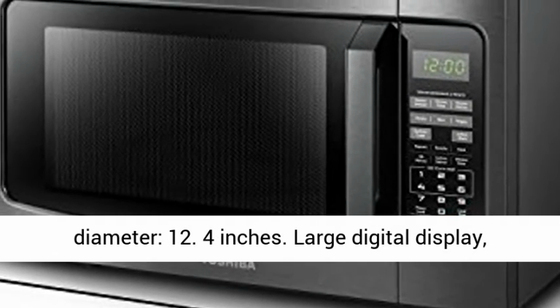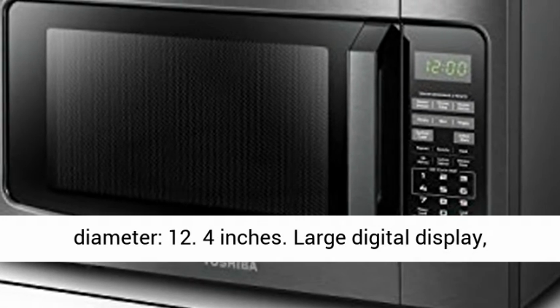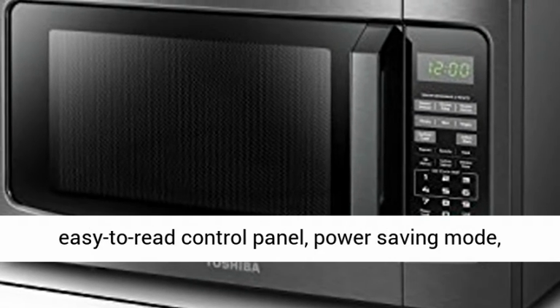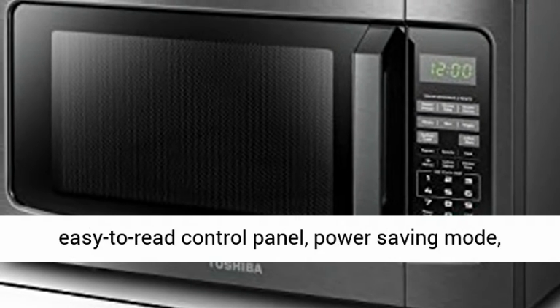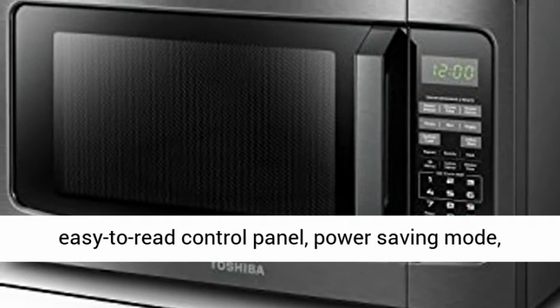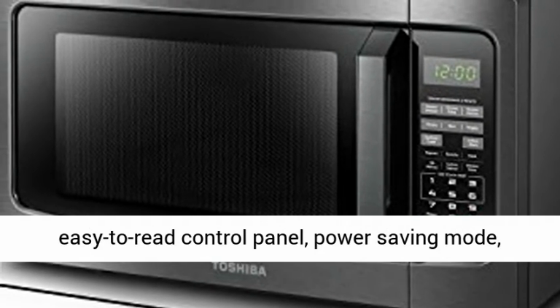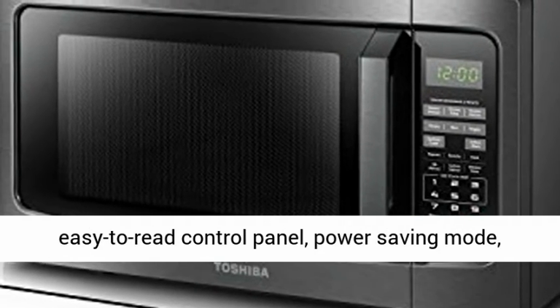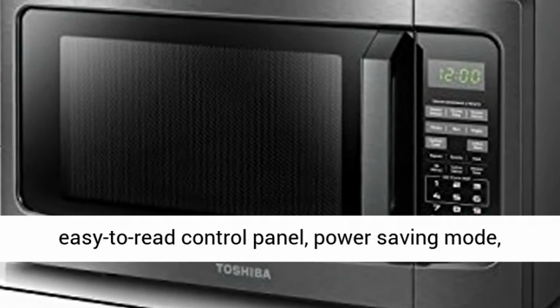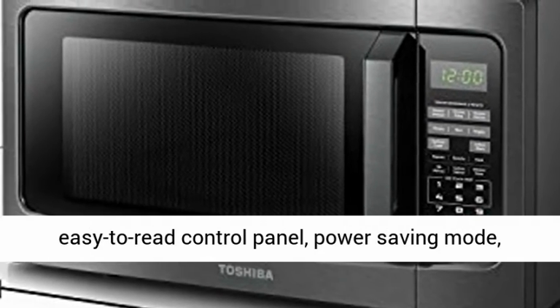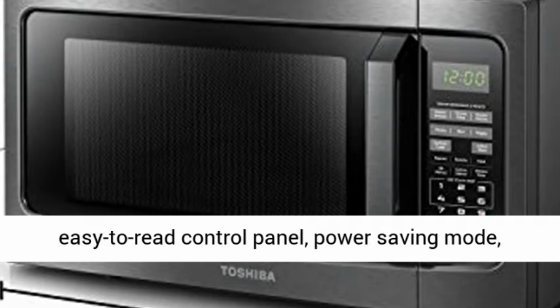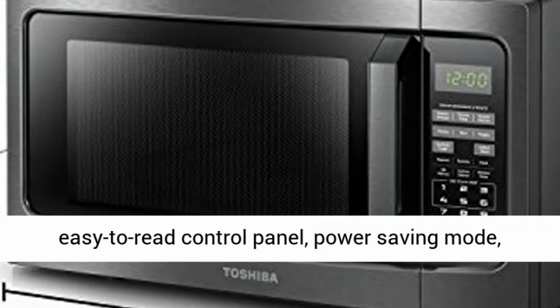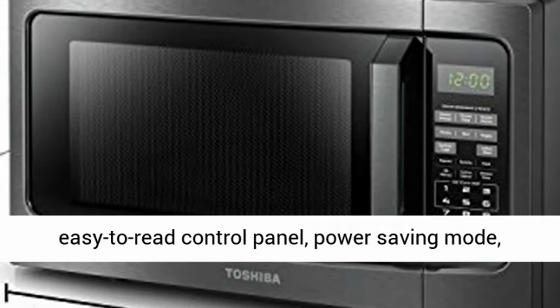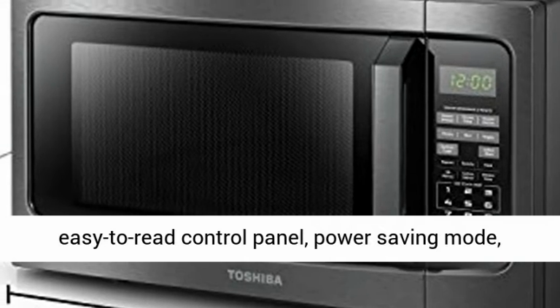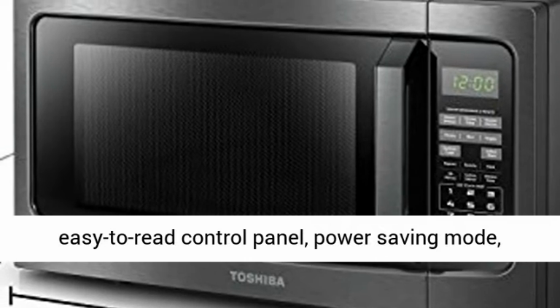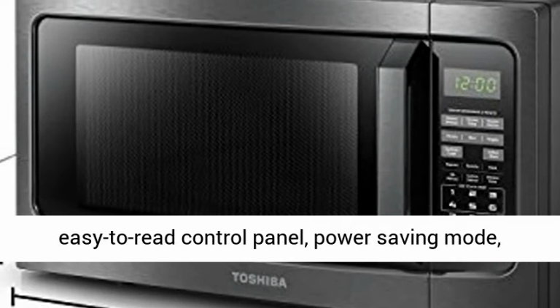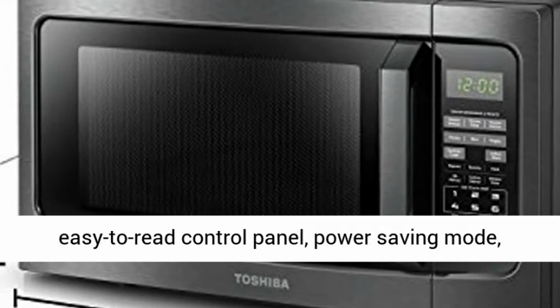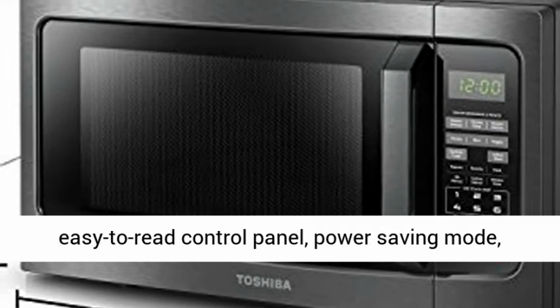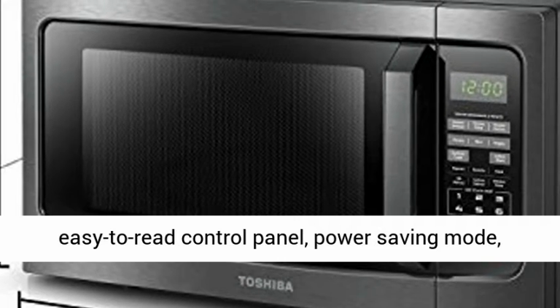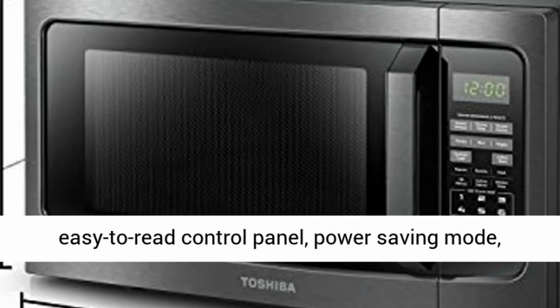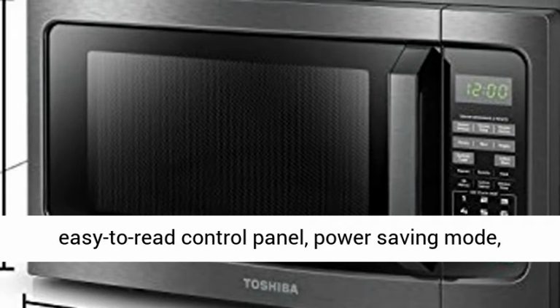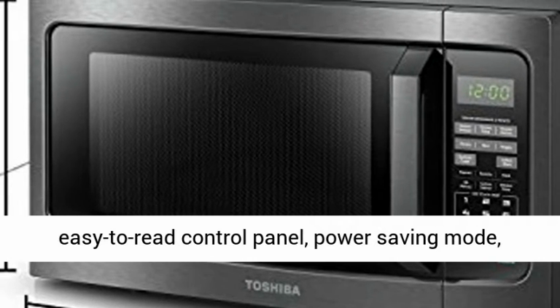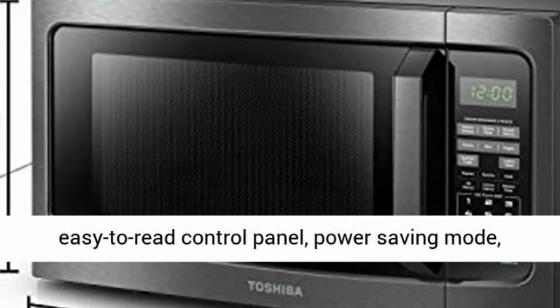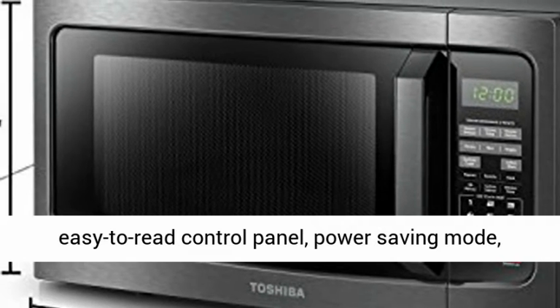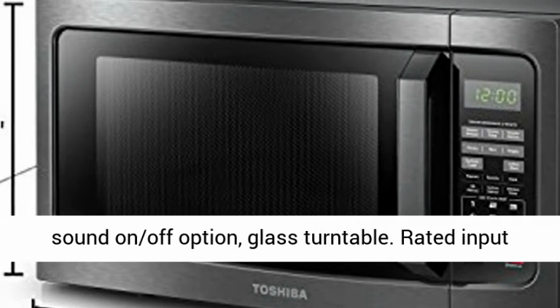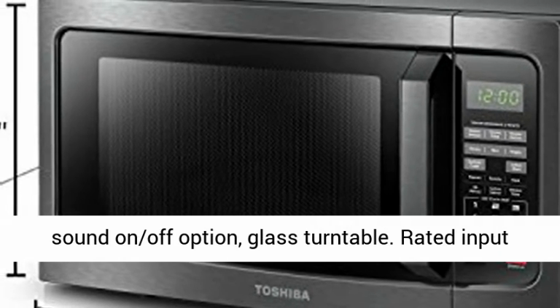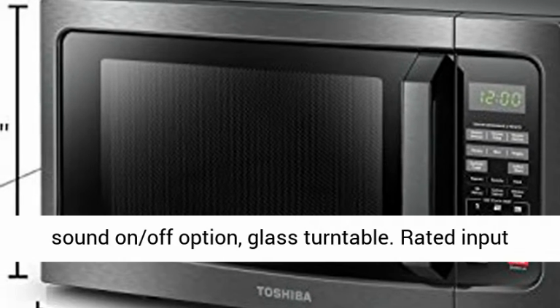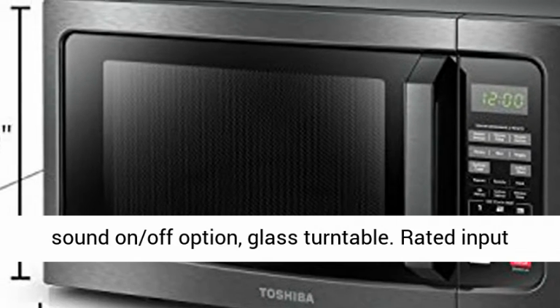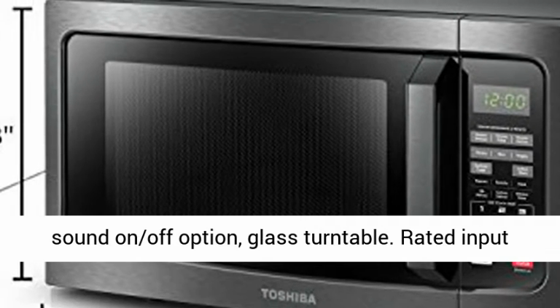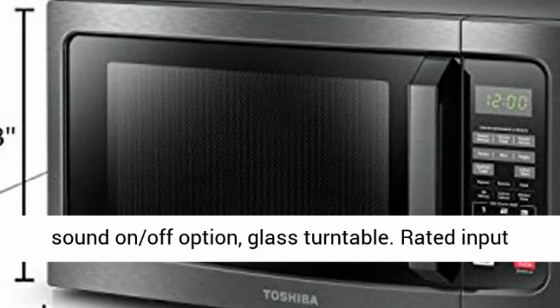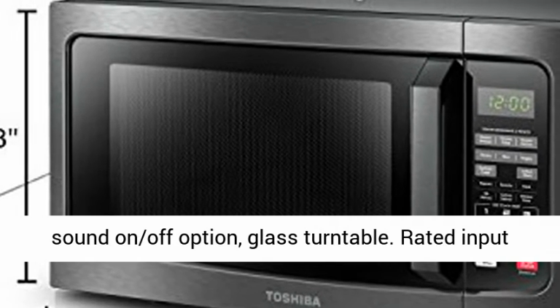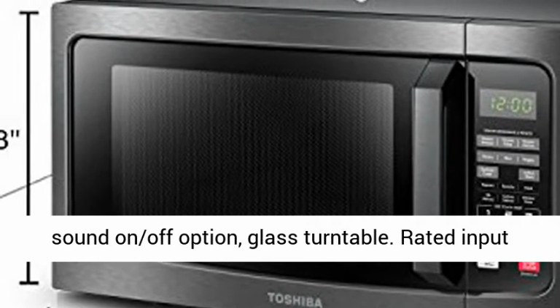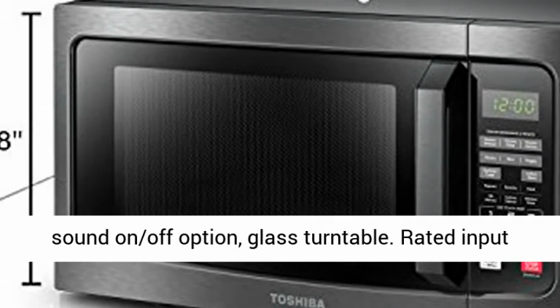One touch start popcorn and two defrost settings, custom 1 pound auto defrost. Turntable diameter 12.4 inches.